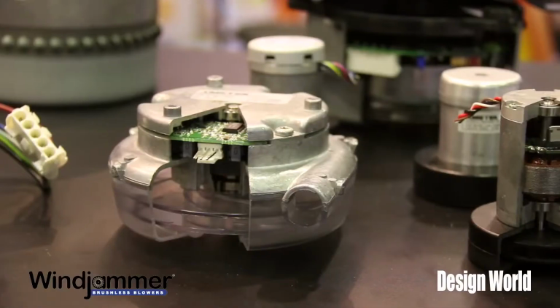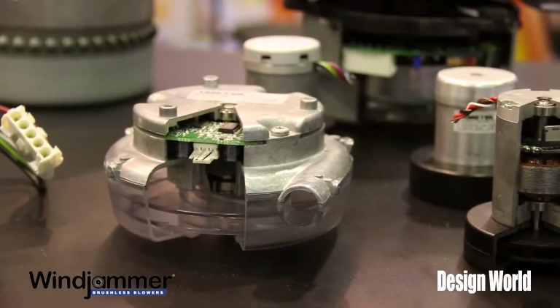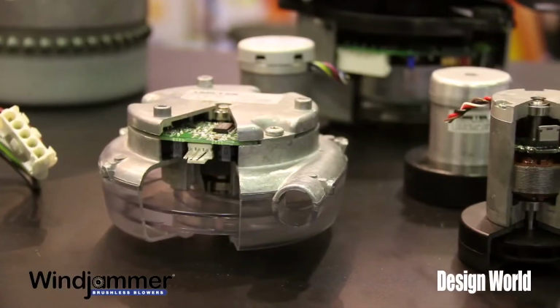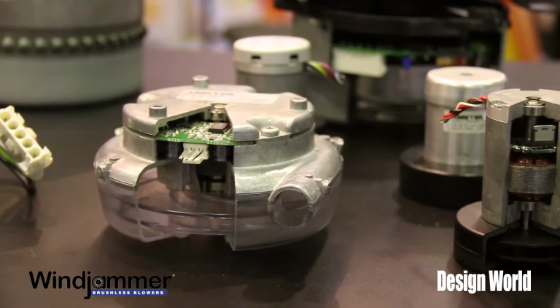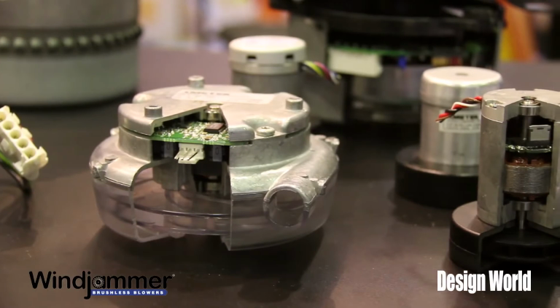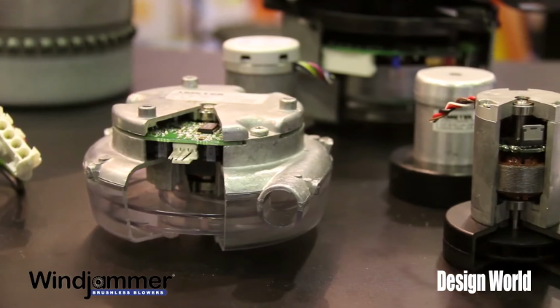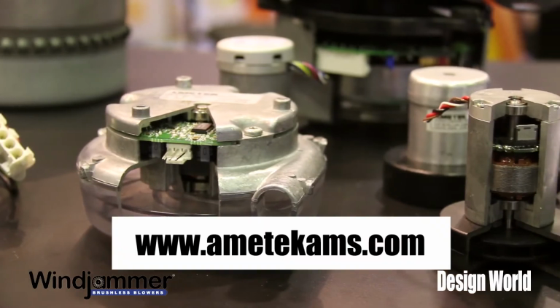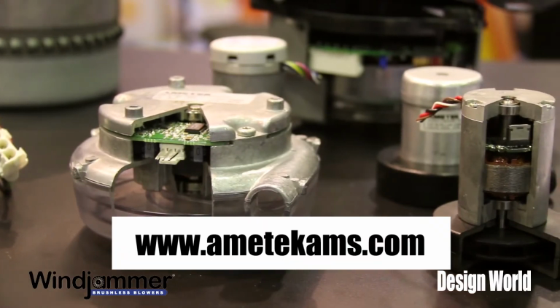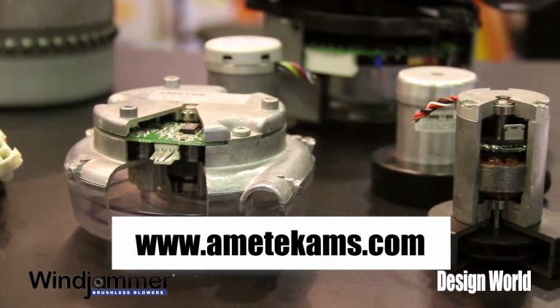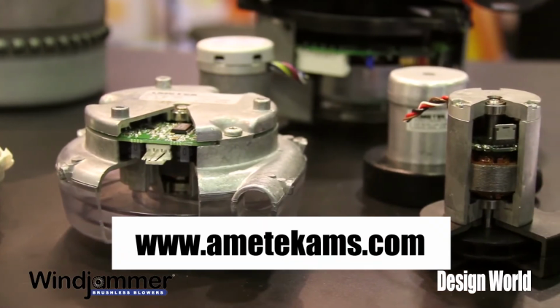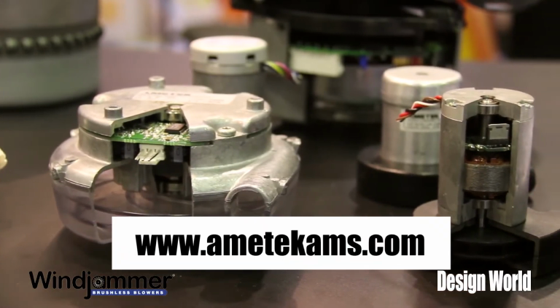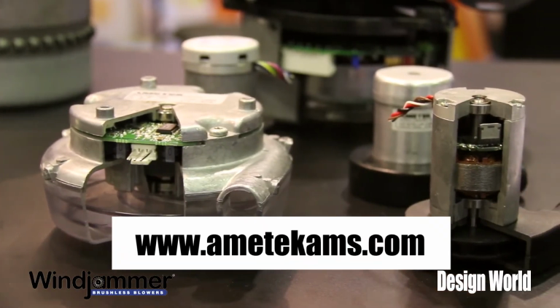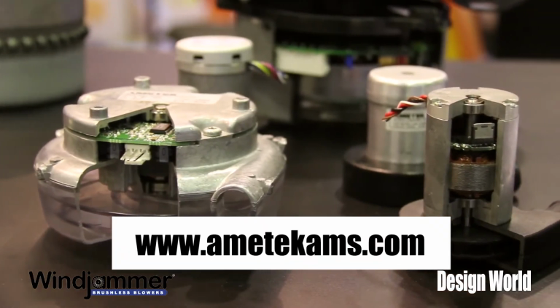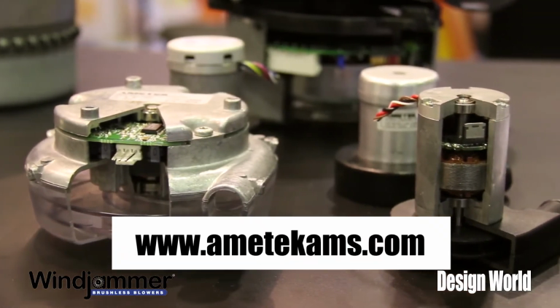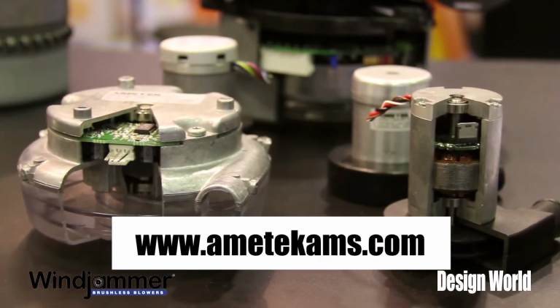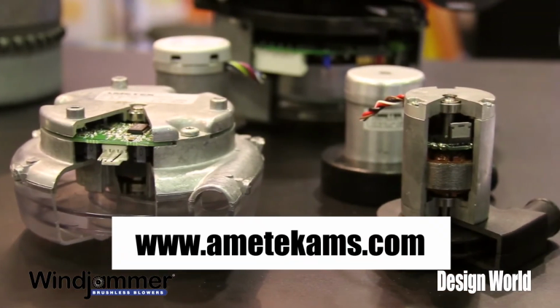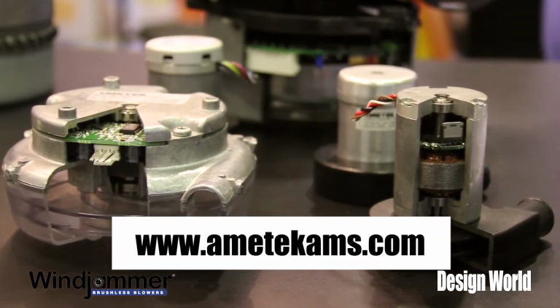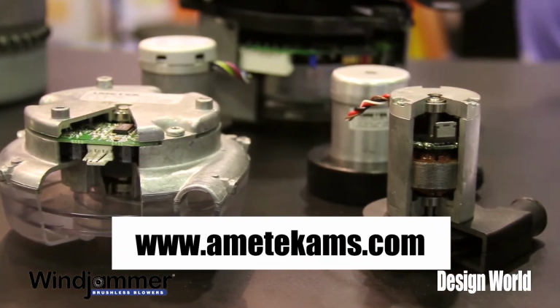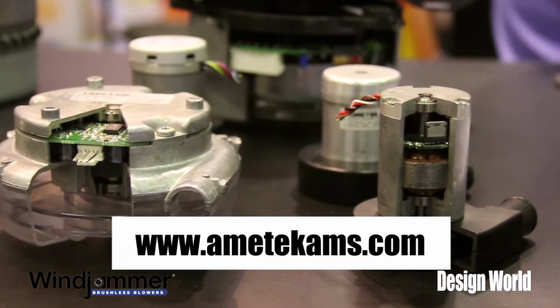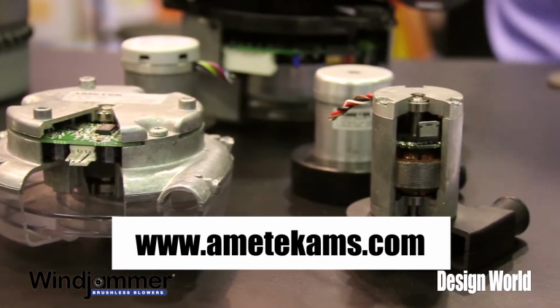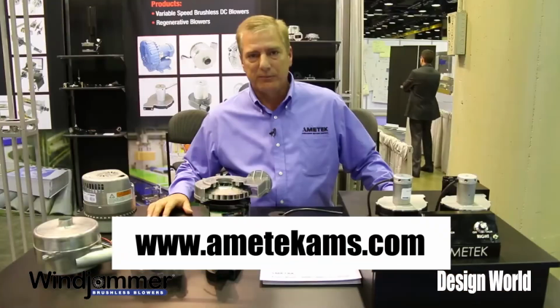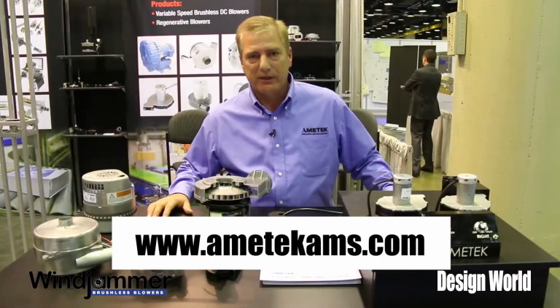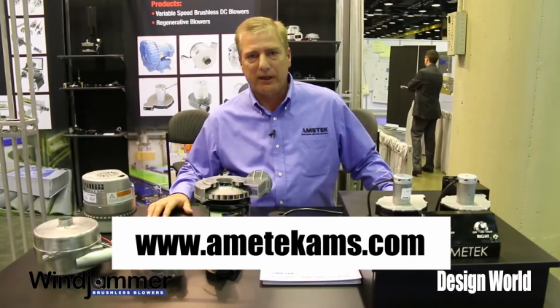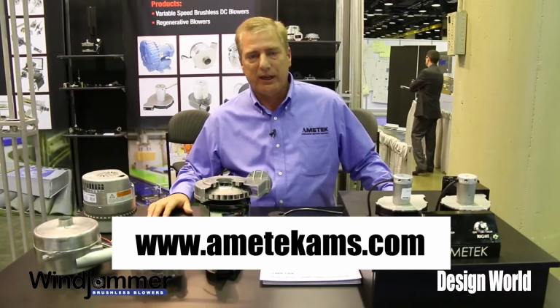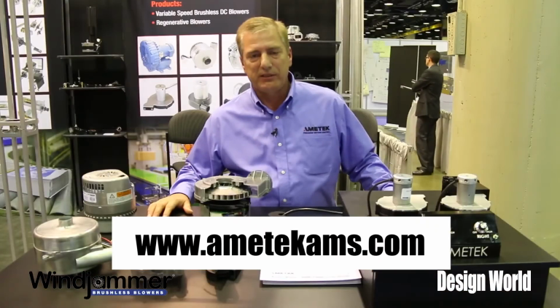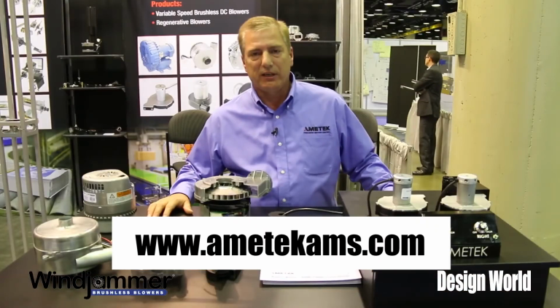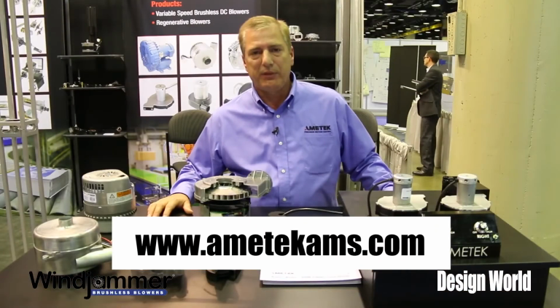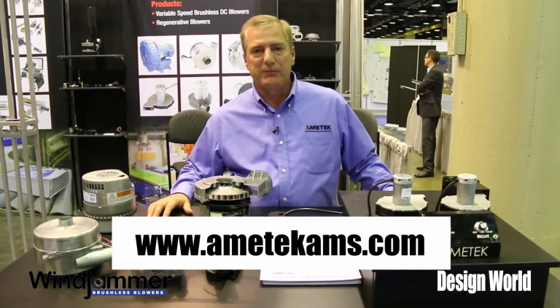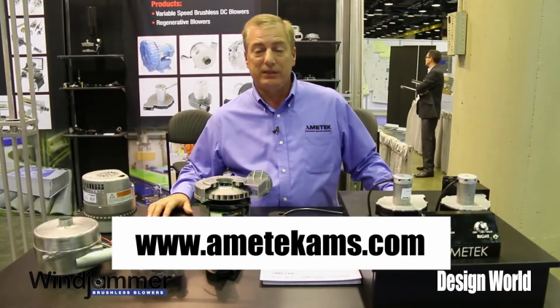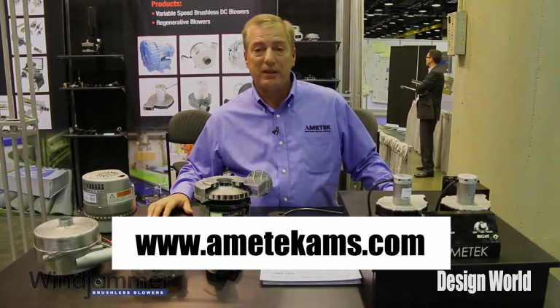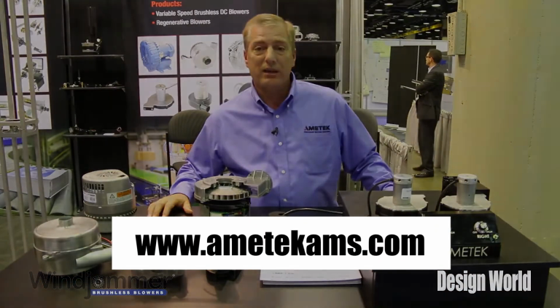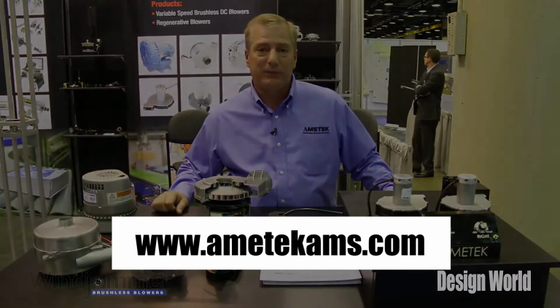Thank you for visiting the PAC Expo. You can always visit us on our website at amatechpmc.com.